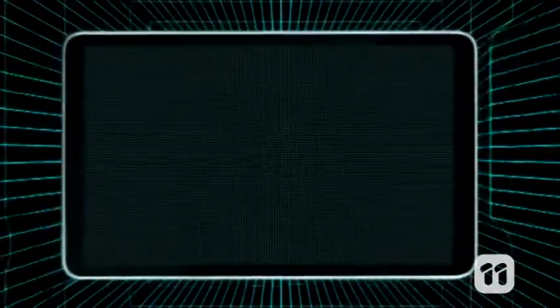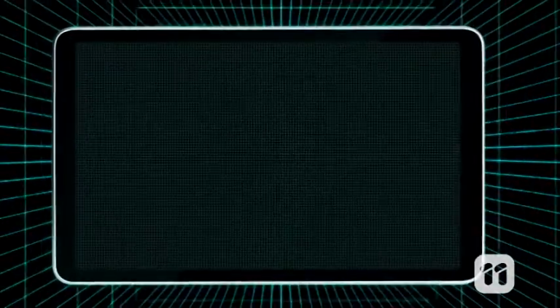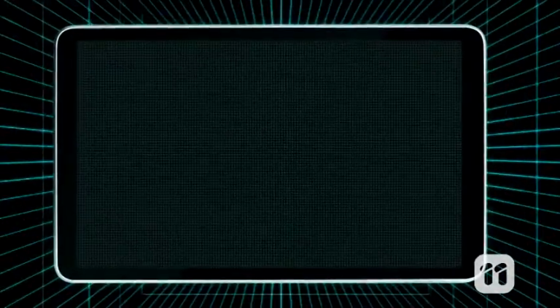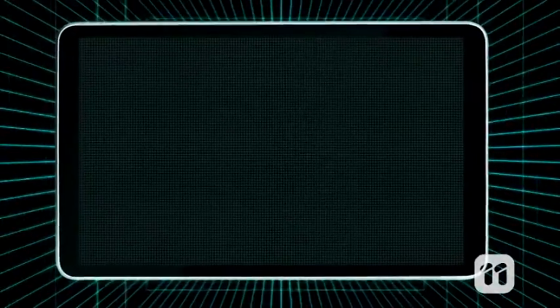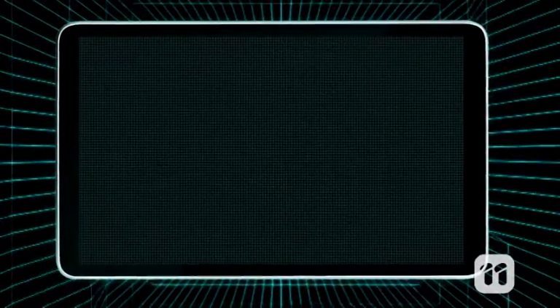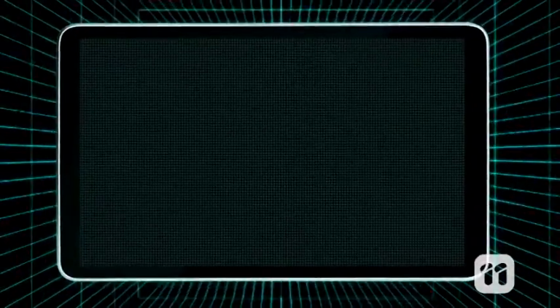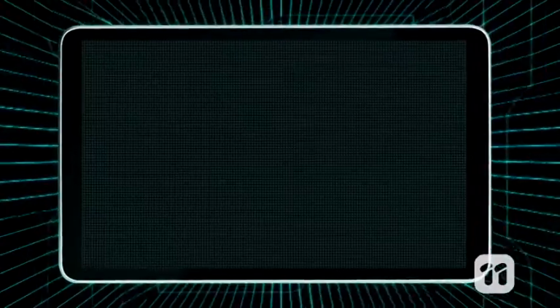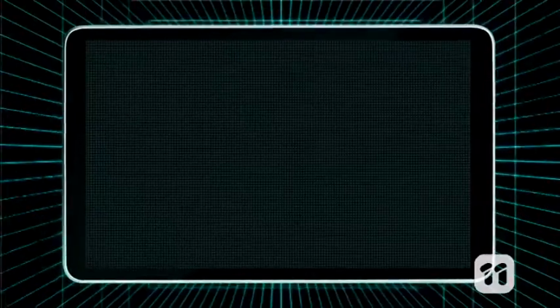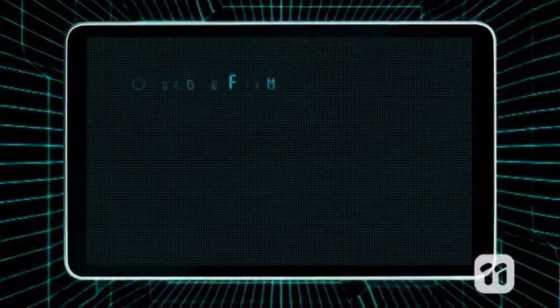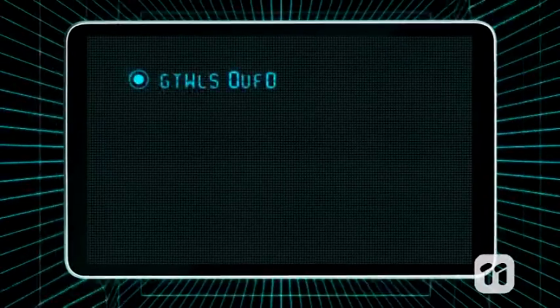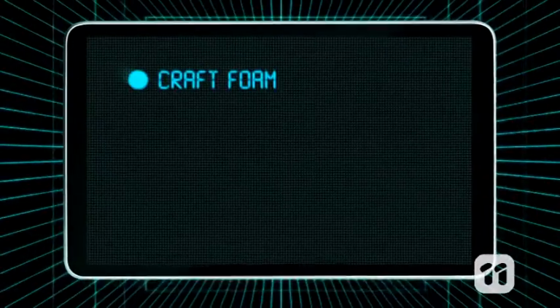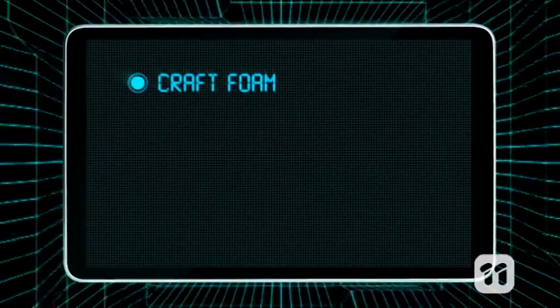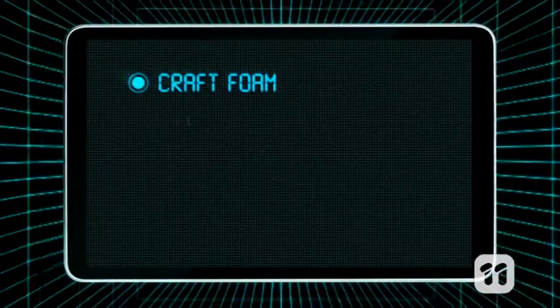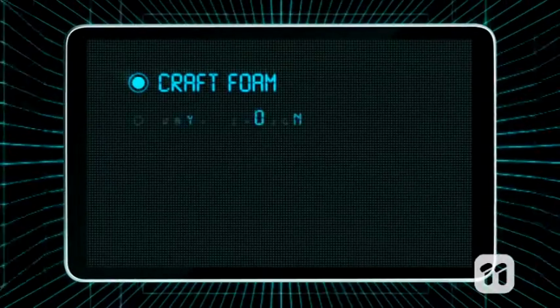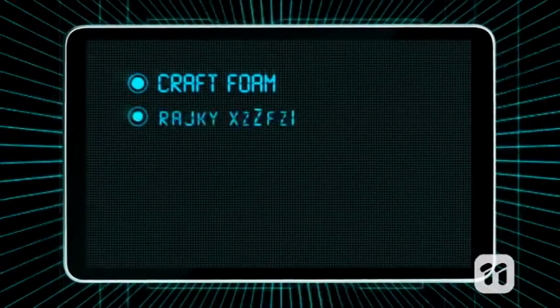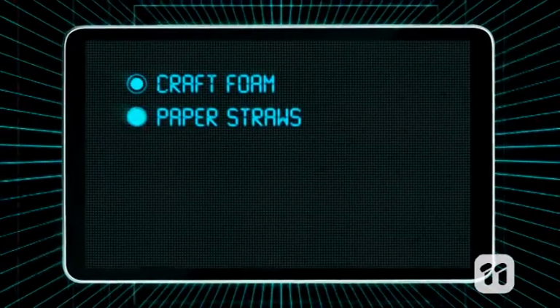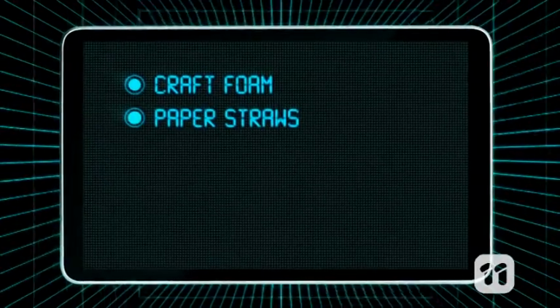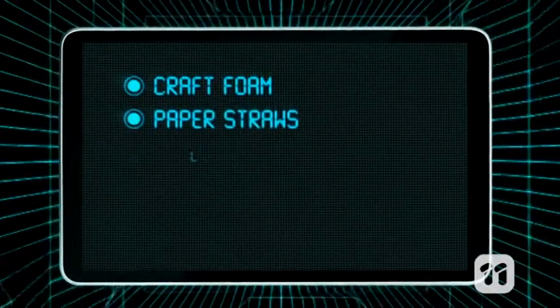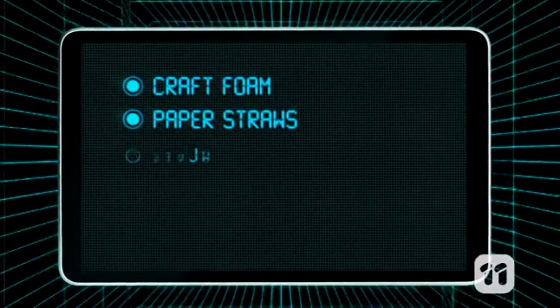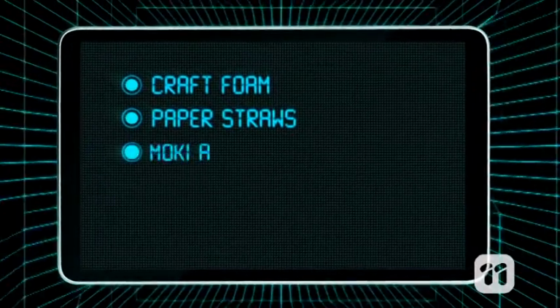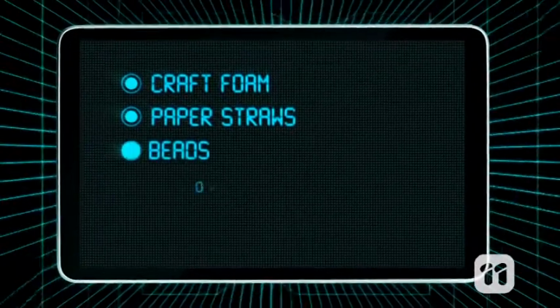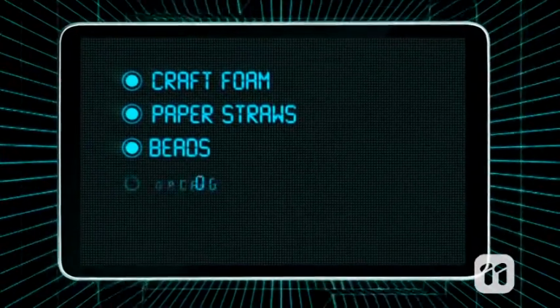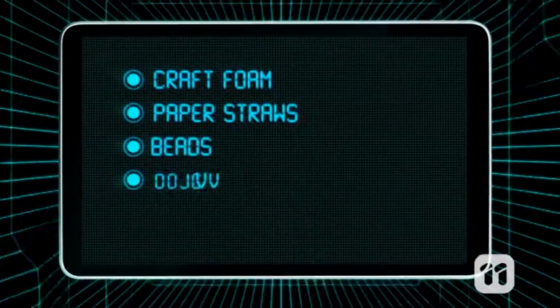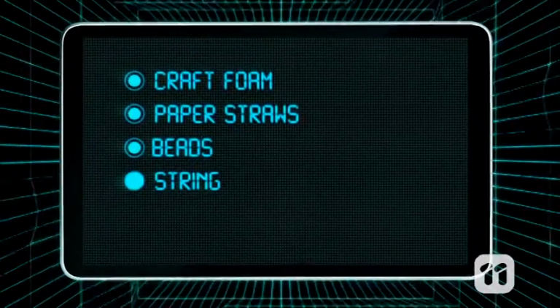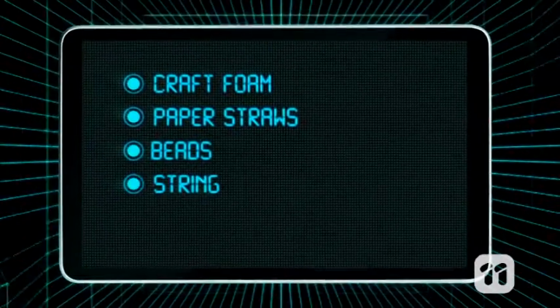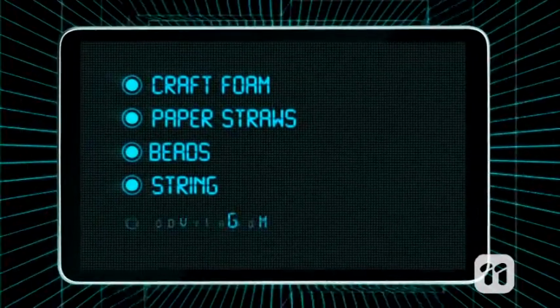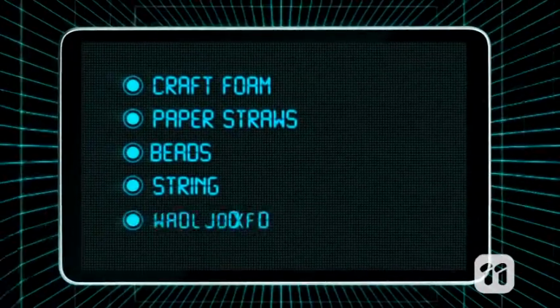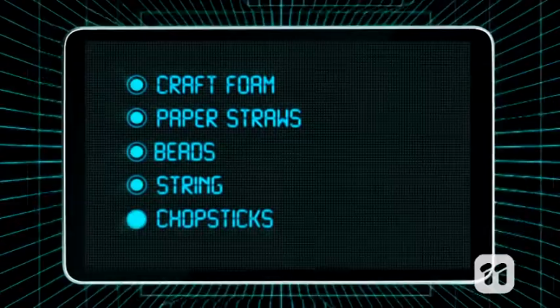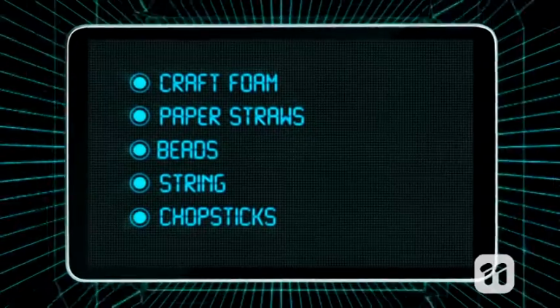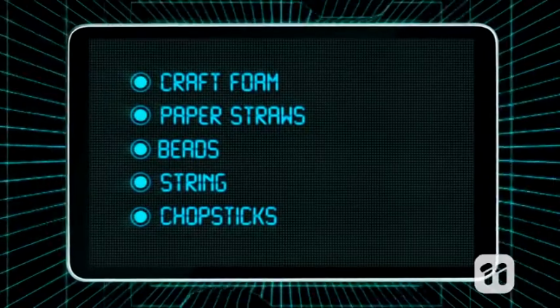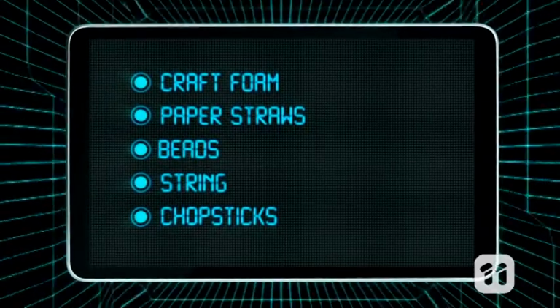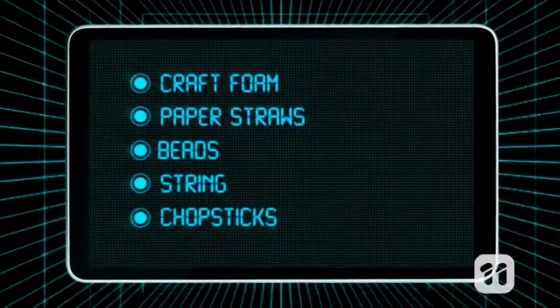For this hands-on DIY, you need craft foam, paper straws, beads, string, and chopsticks.